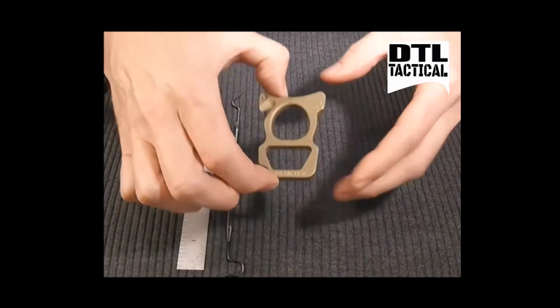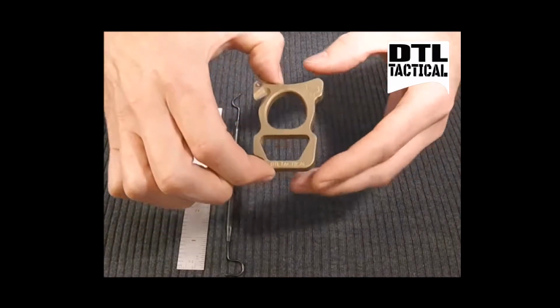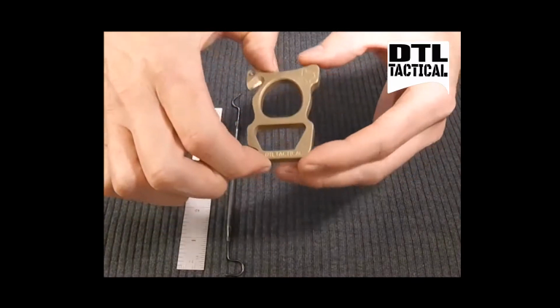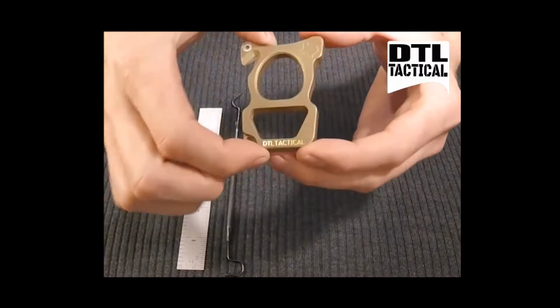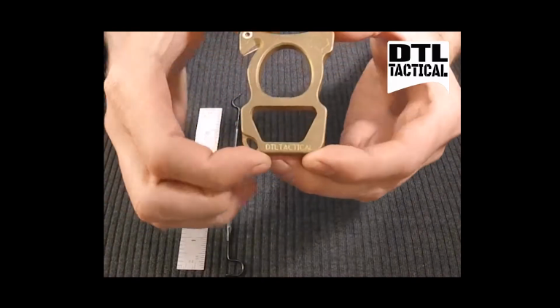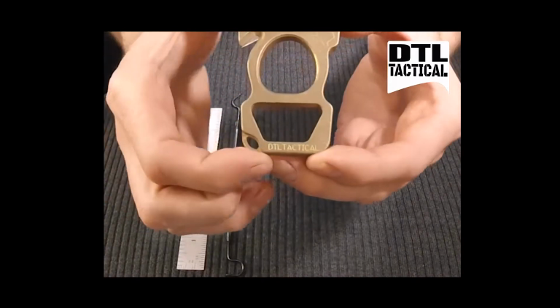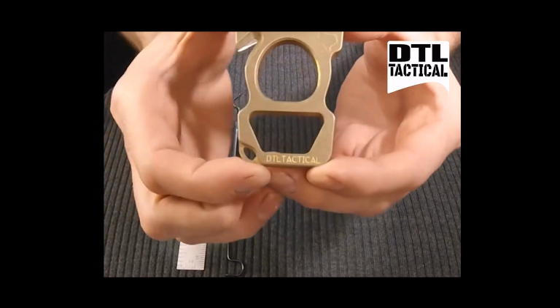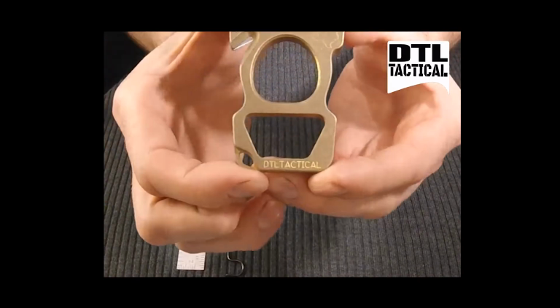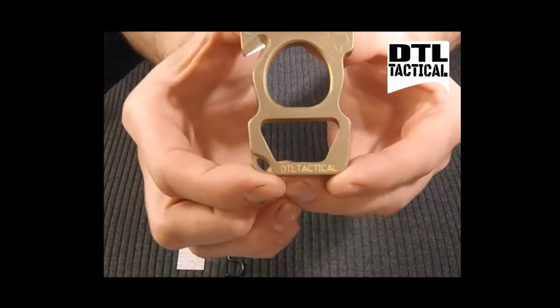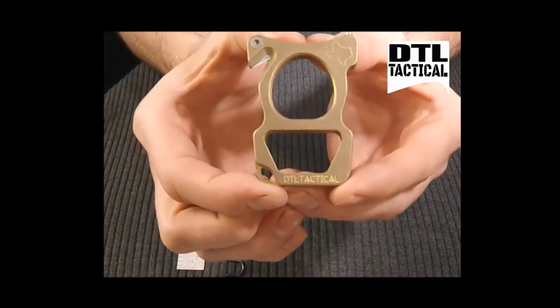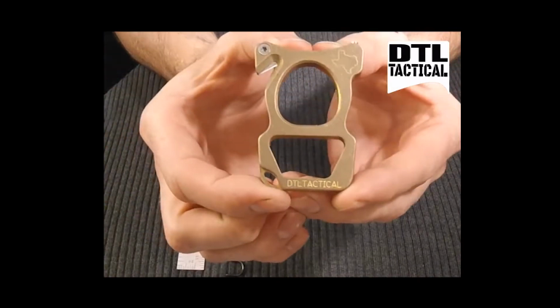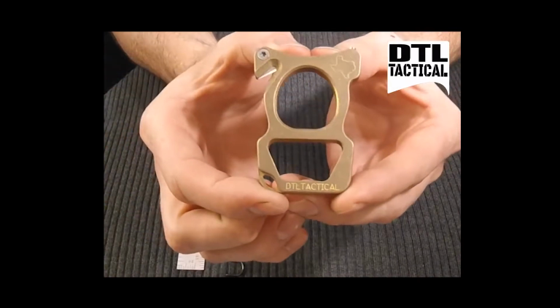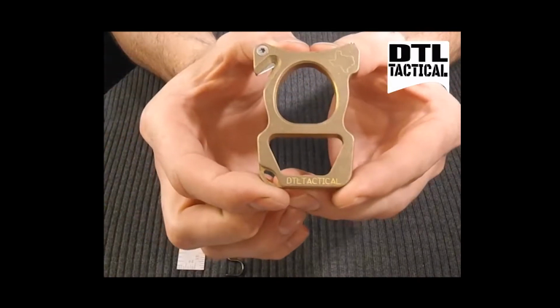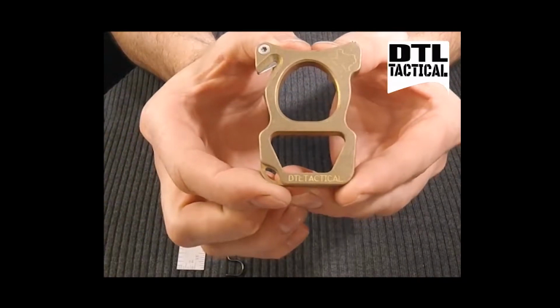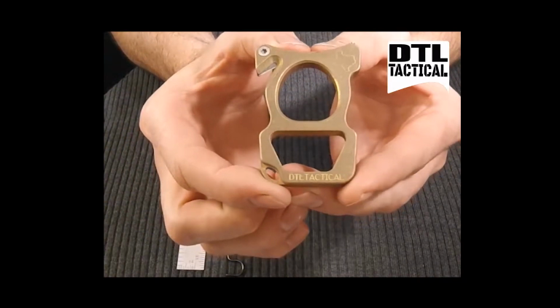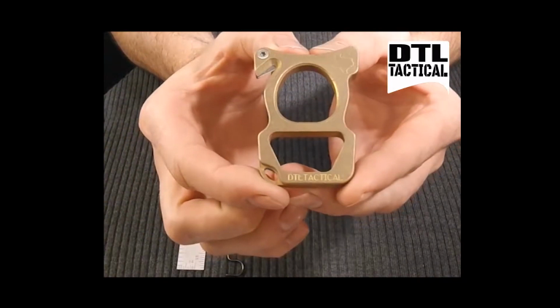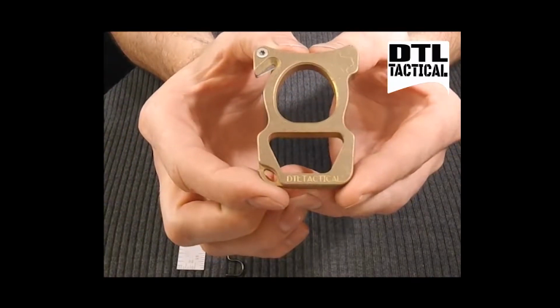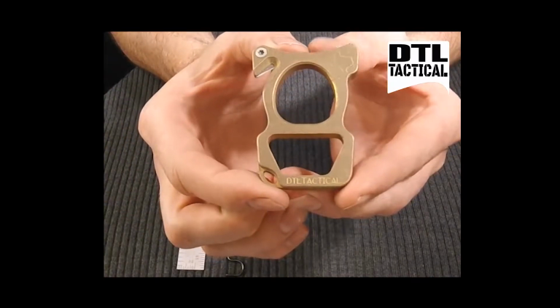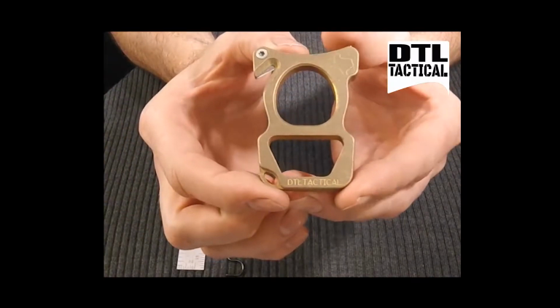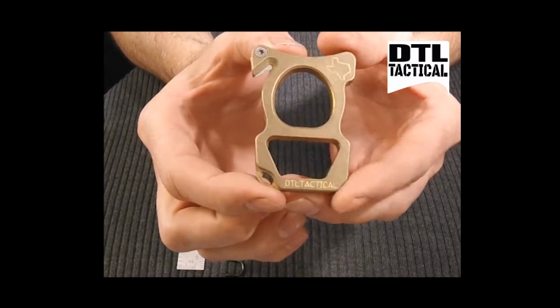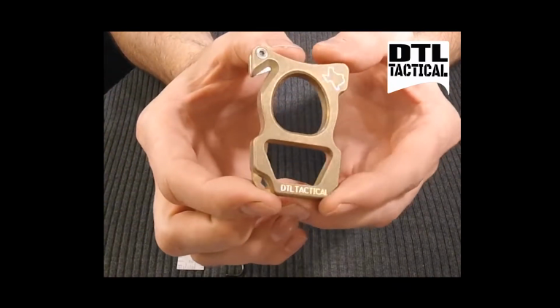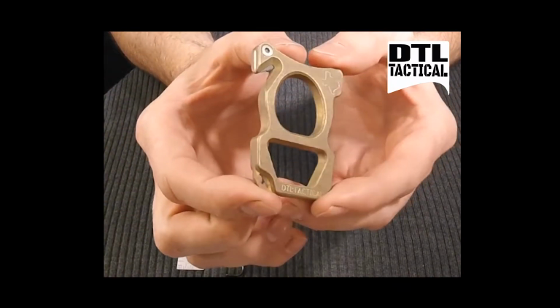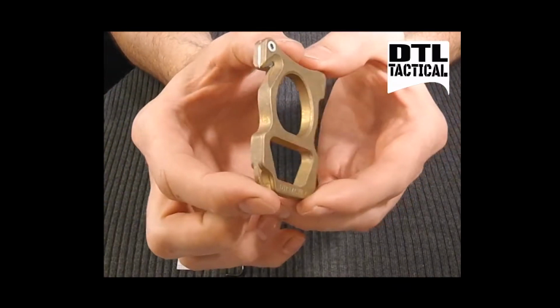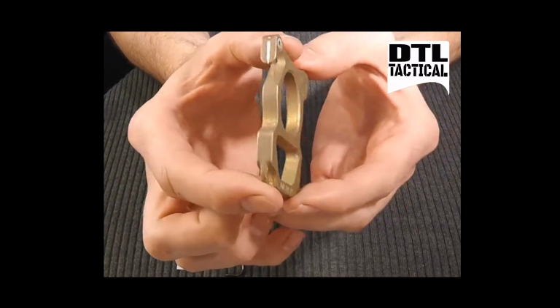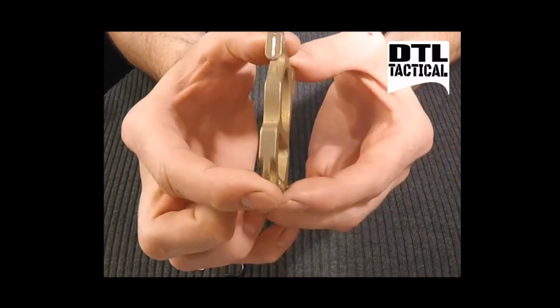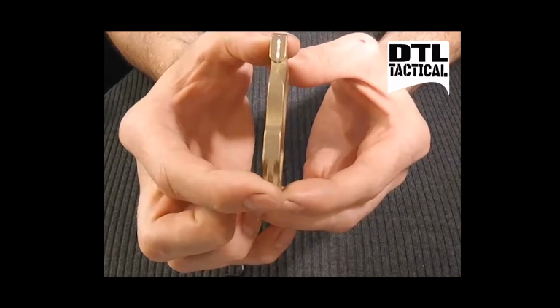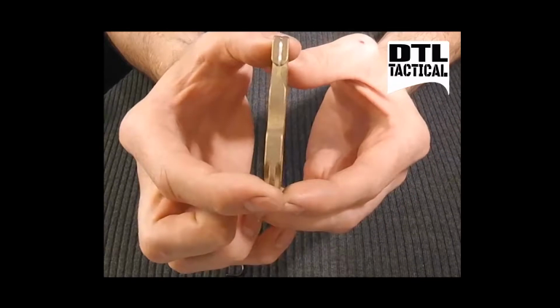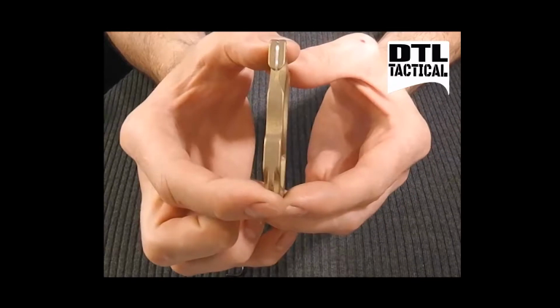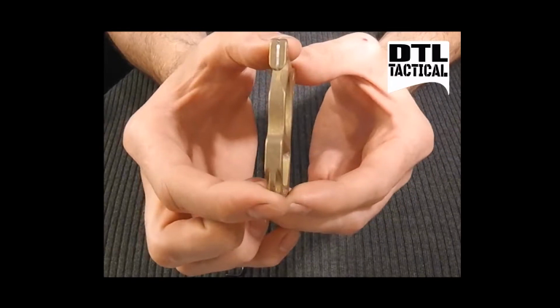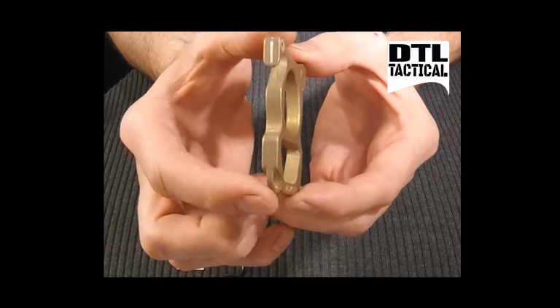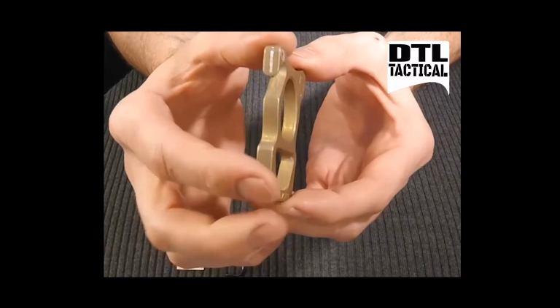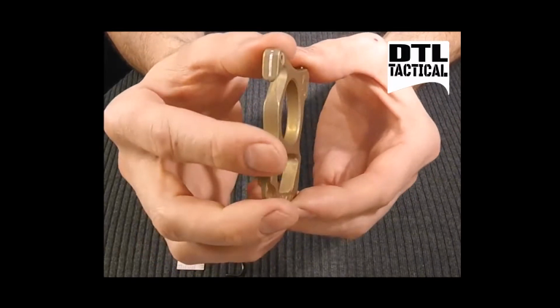It's made of heat treated 360 brass, CNC machined in Houston, Texas.